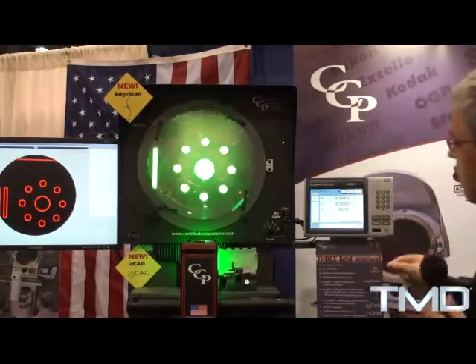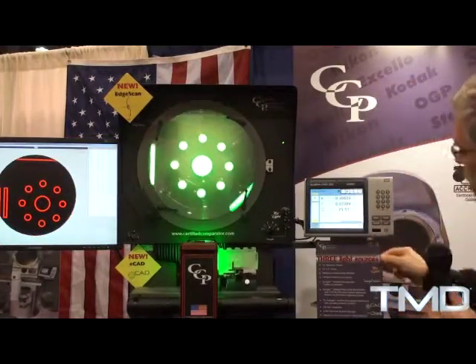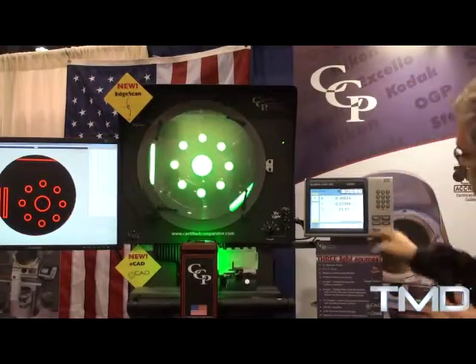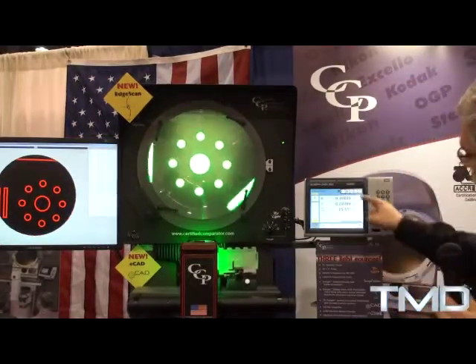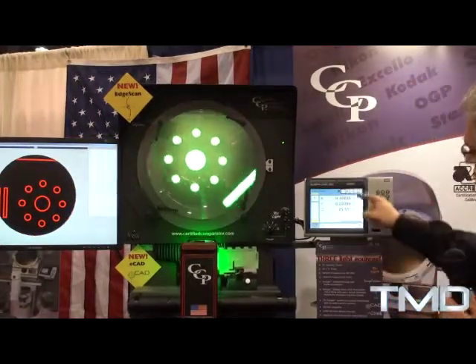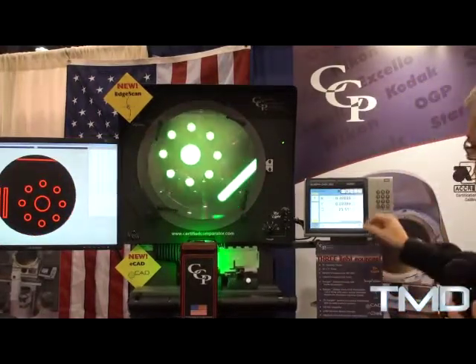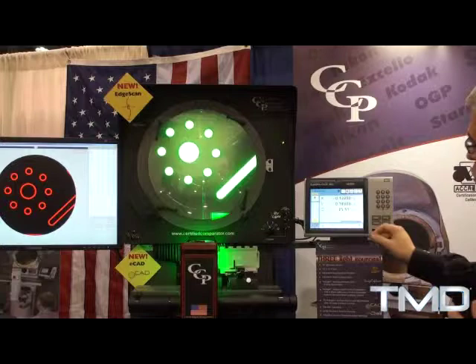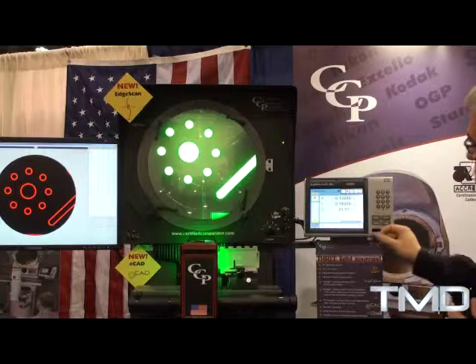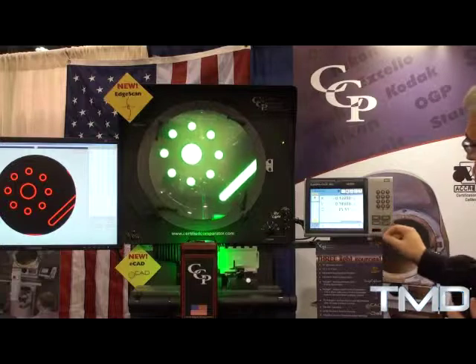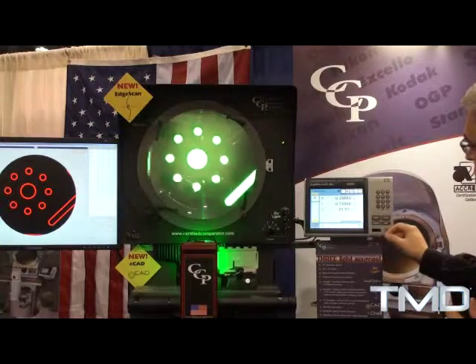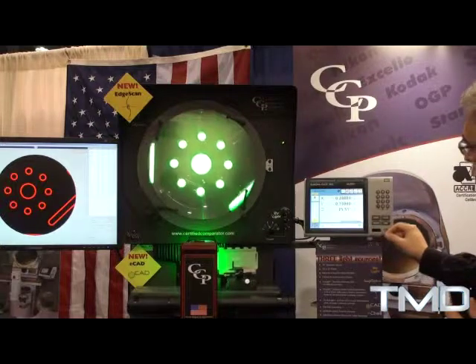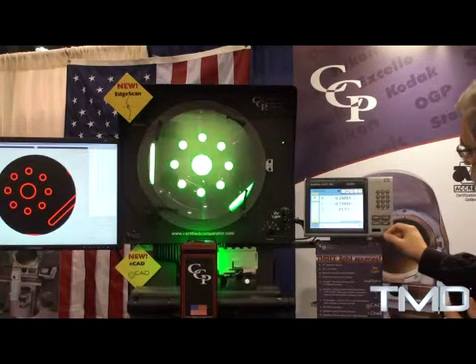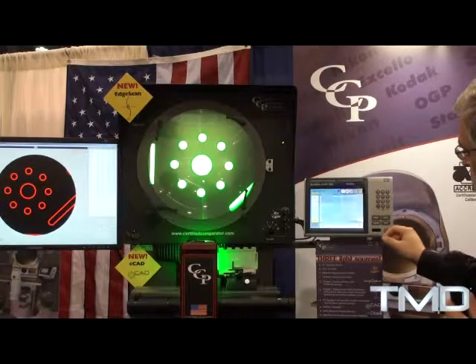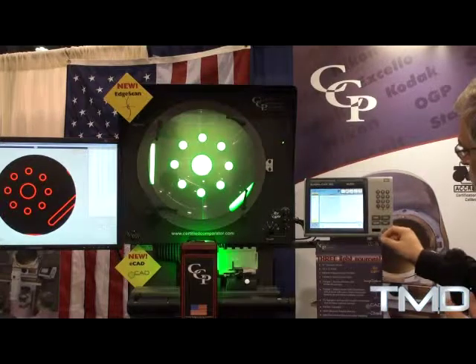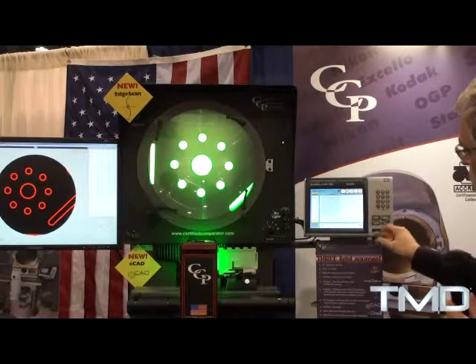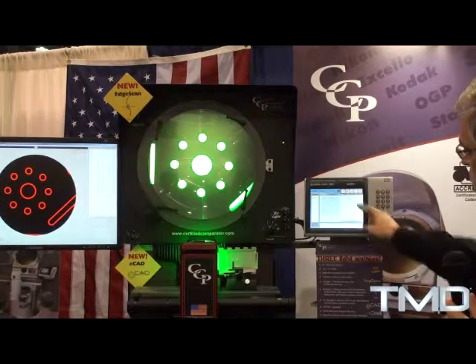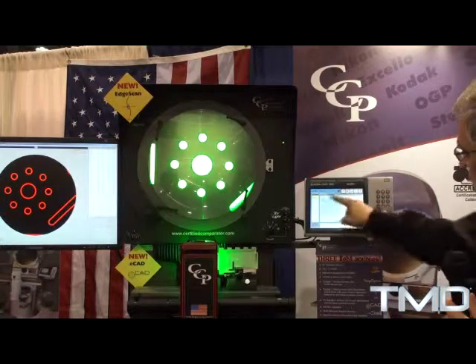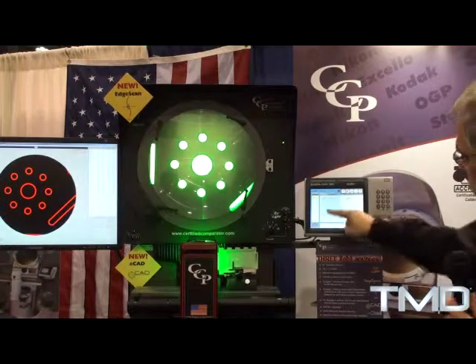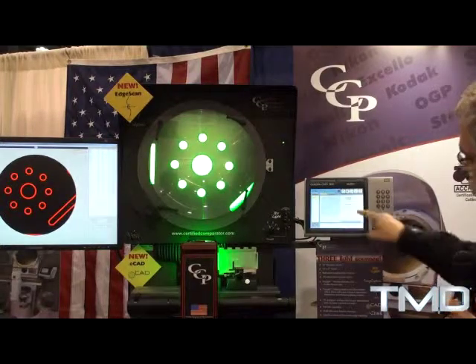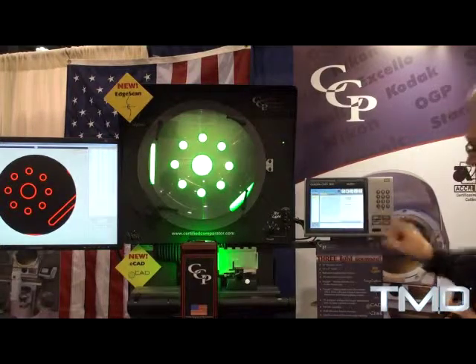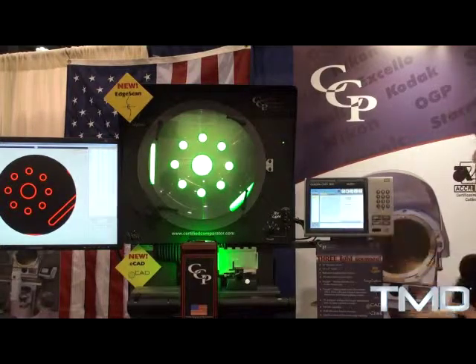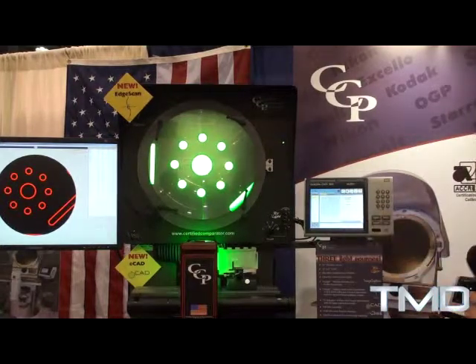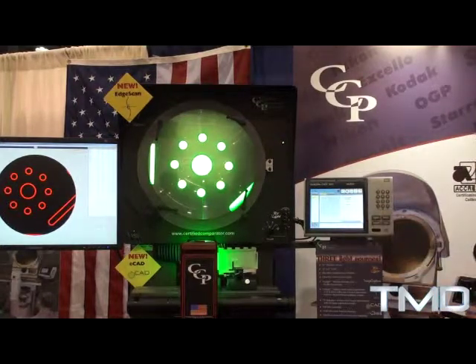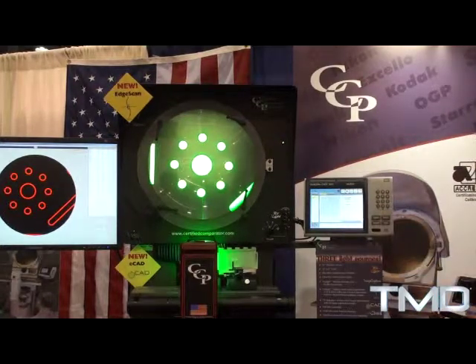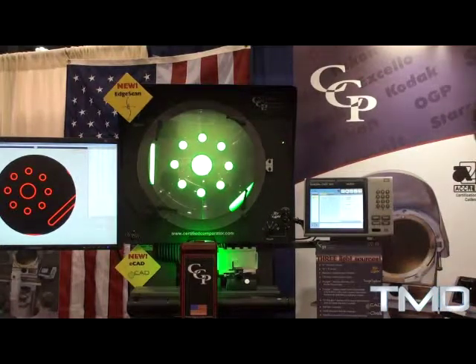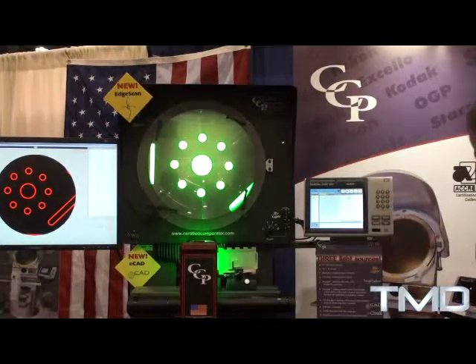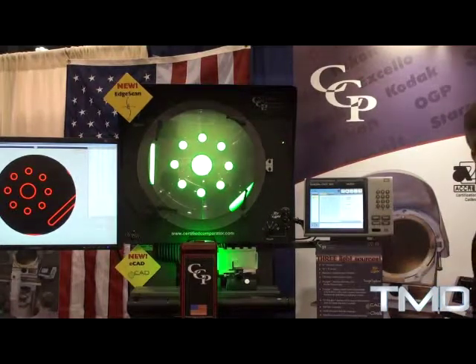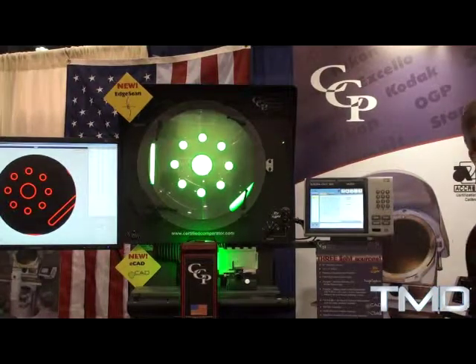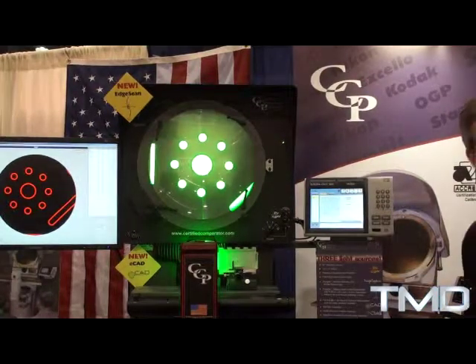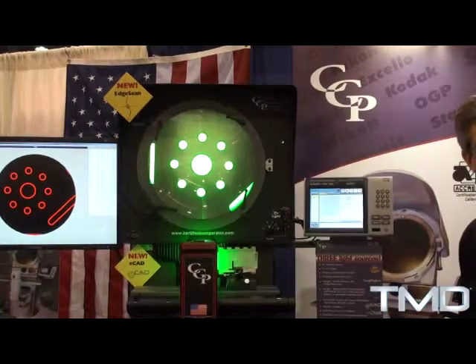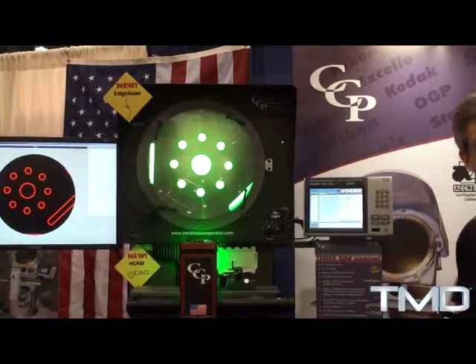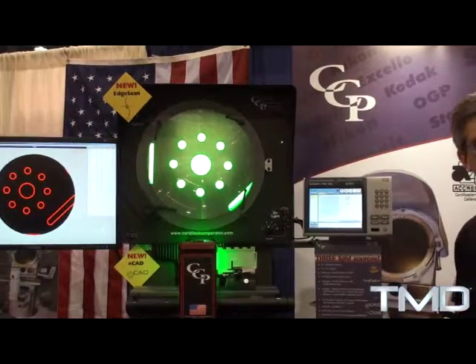When it's all finished, it gives you a nice graphical display of what's going on with the circle — your location, your form error, and whatnot.